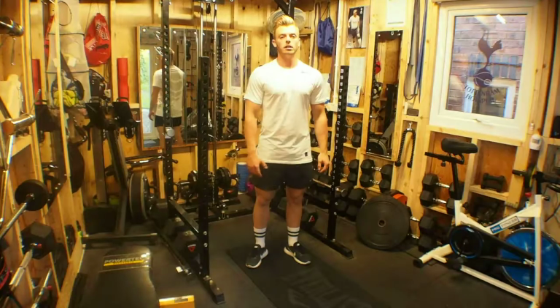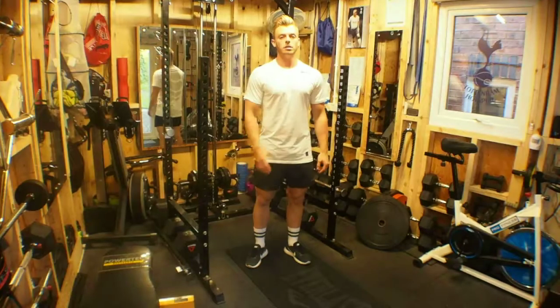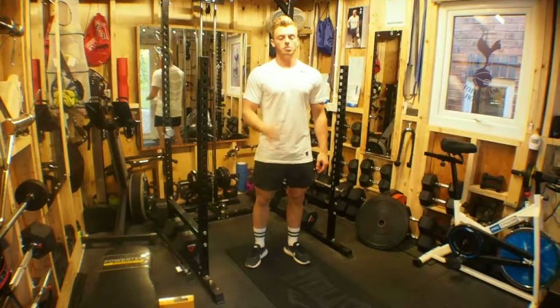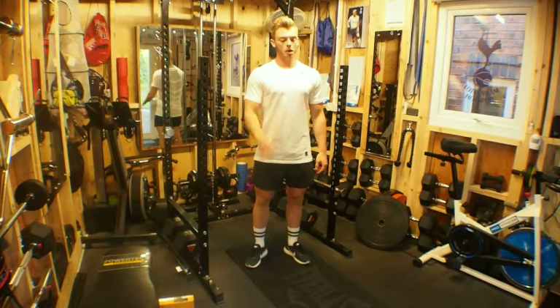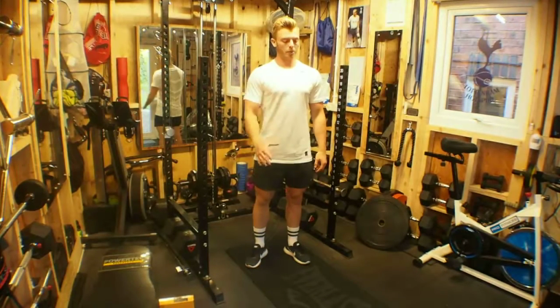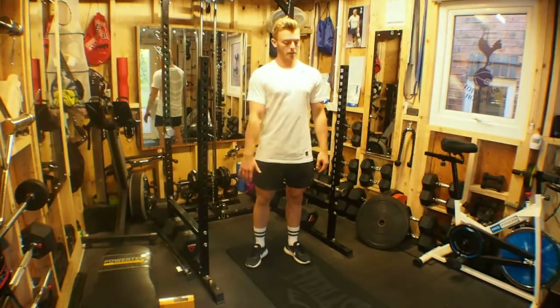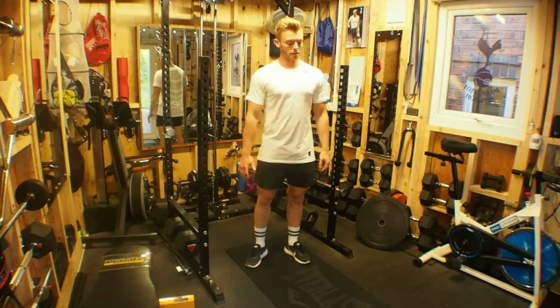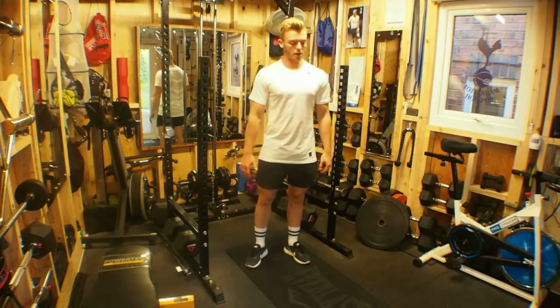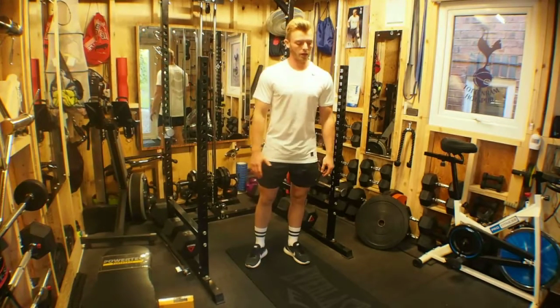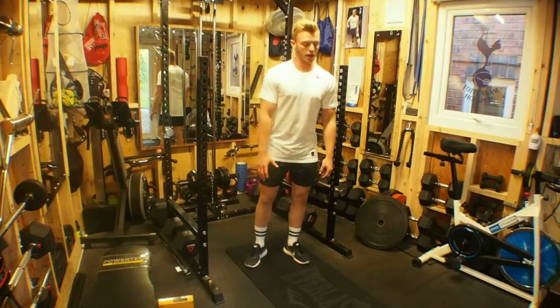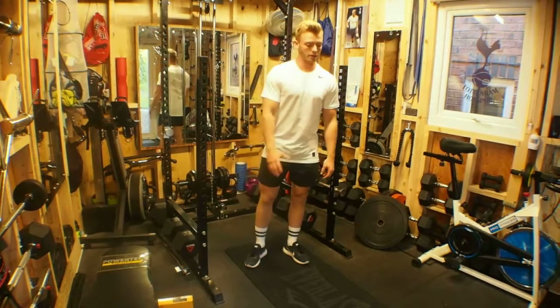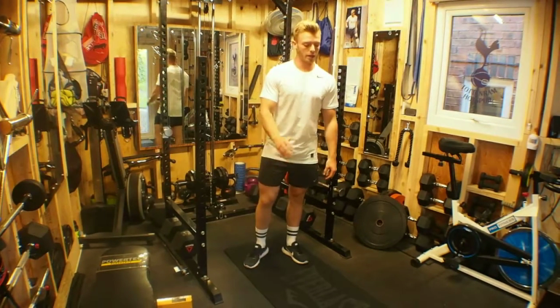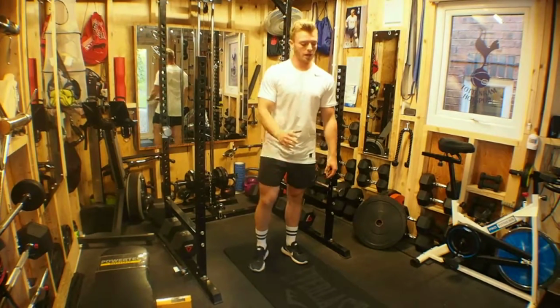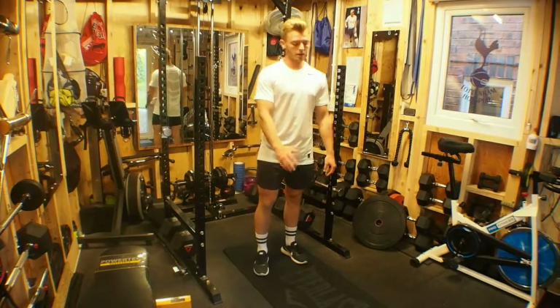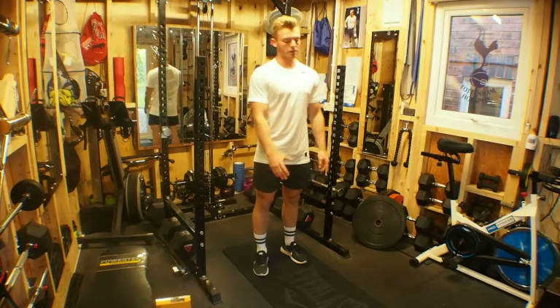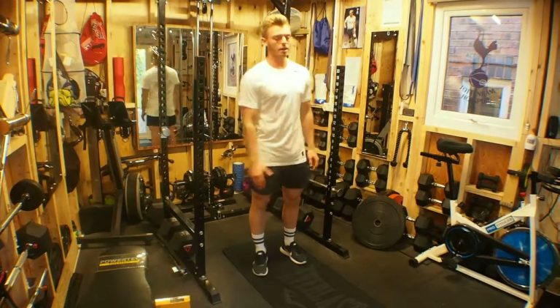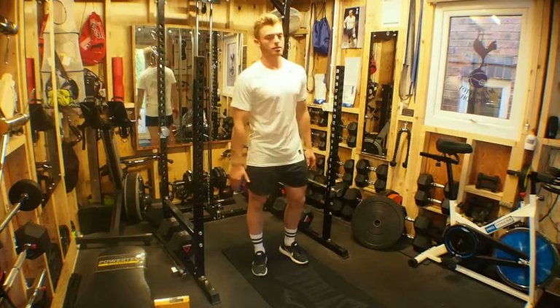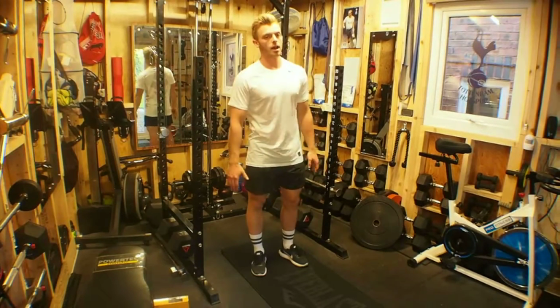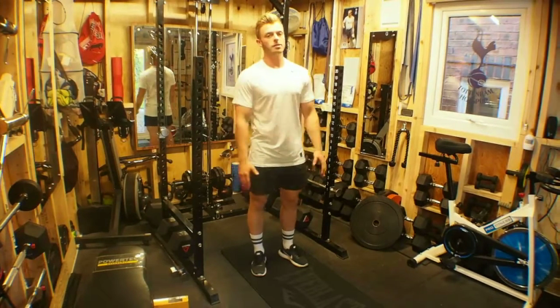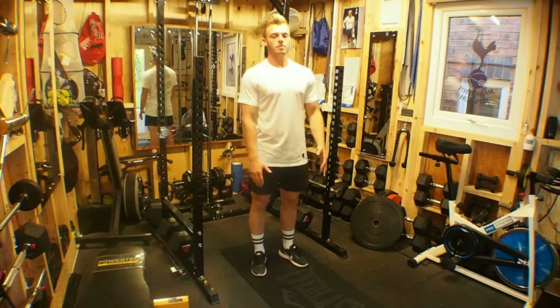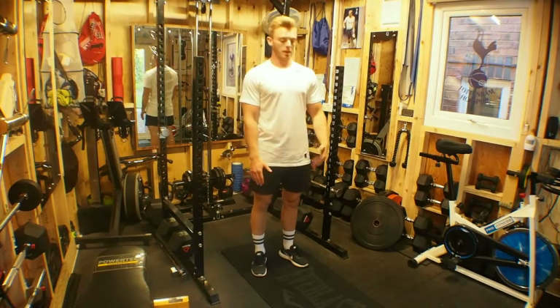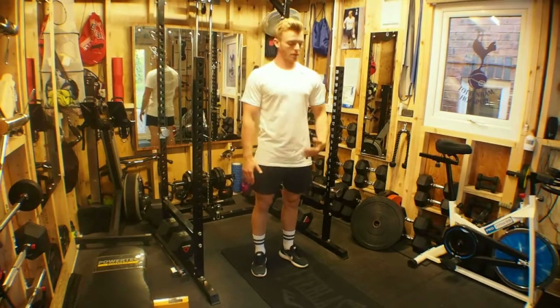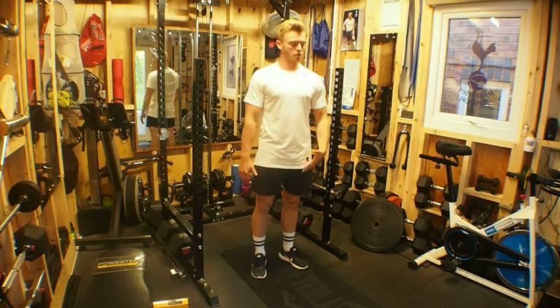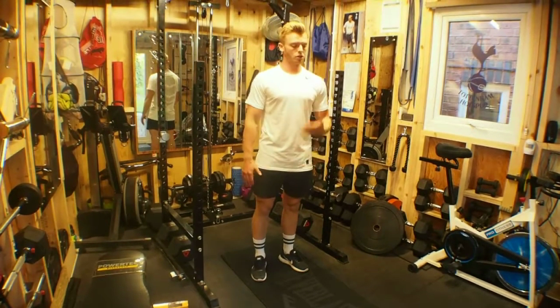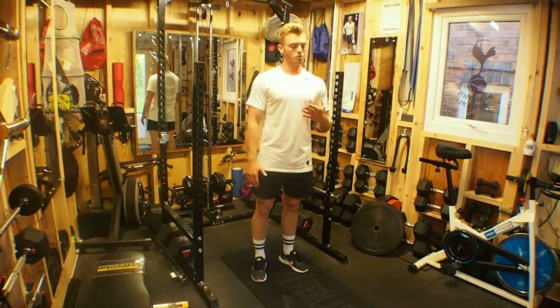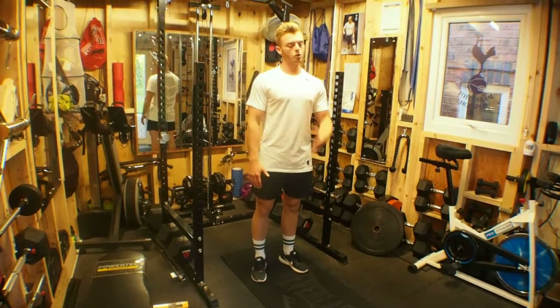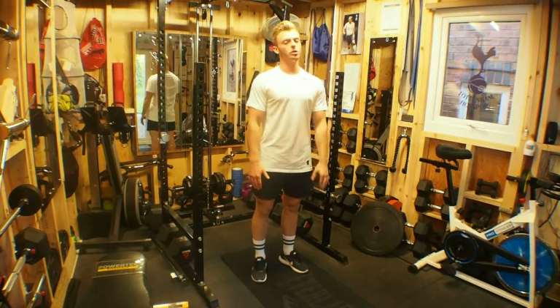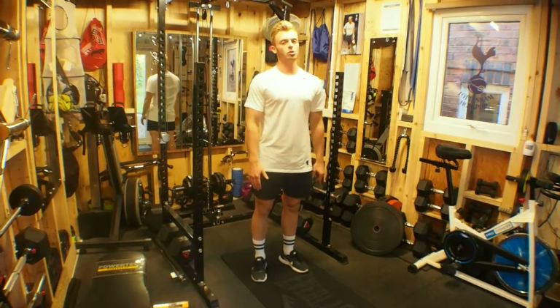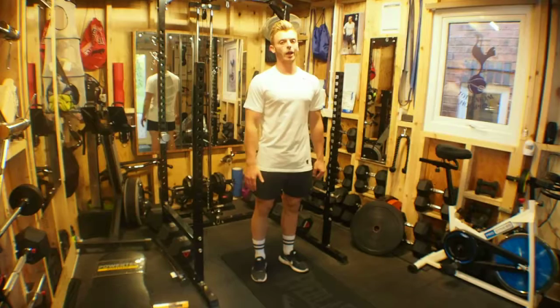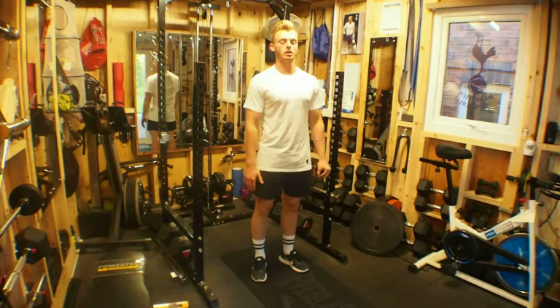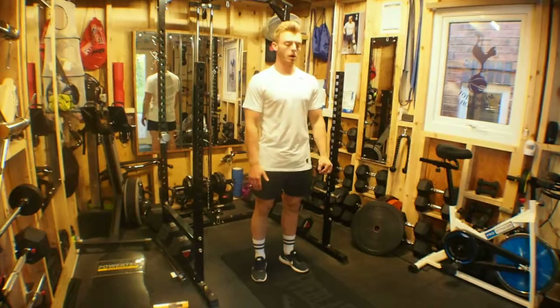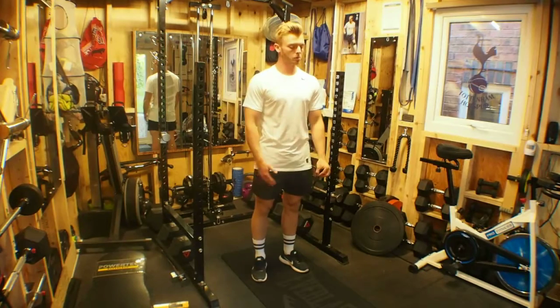Burpees. The idea of this exercise is to do the movement as quickly as possible.